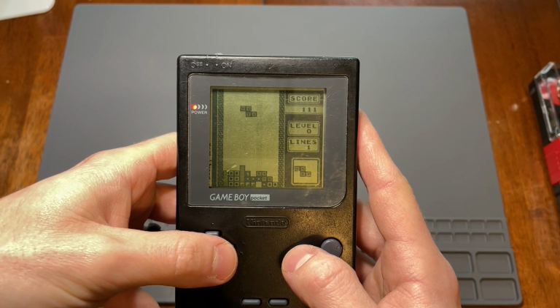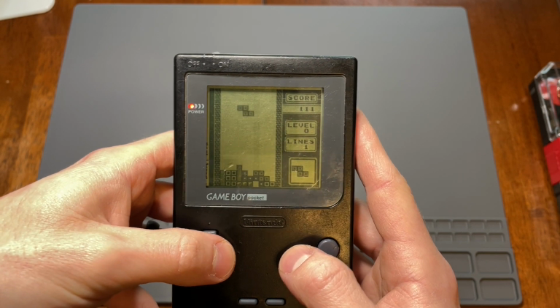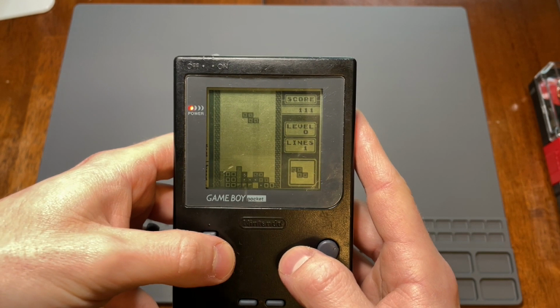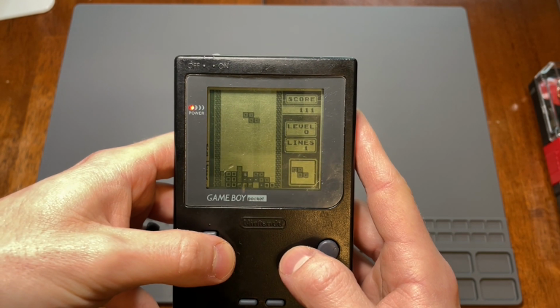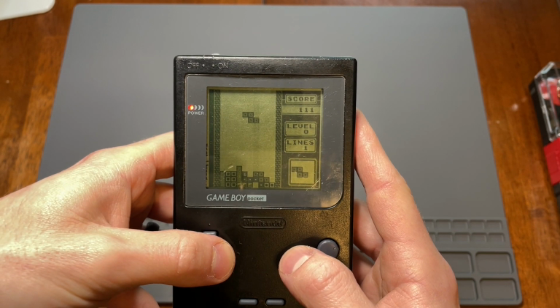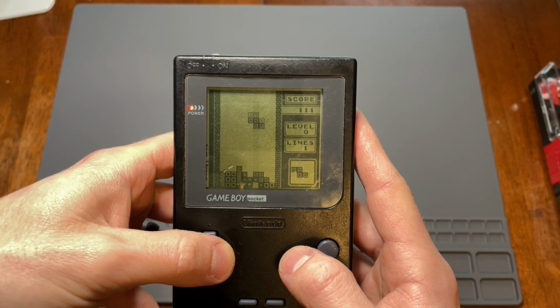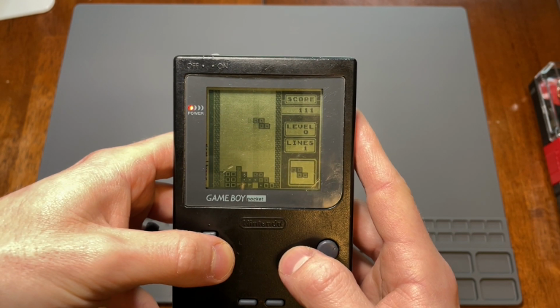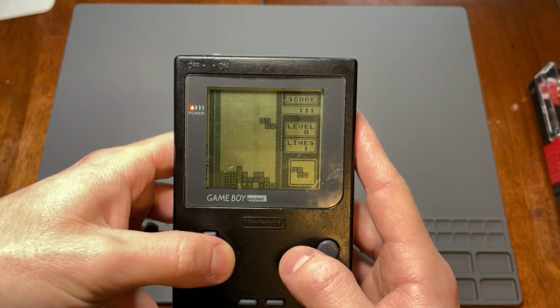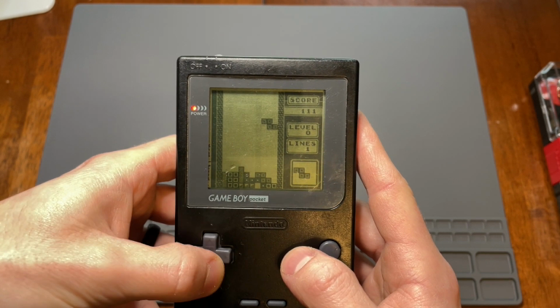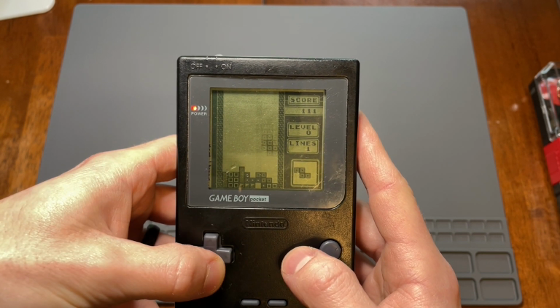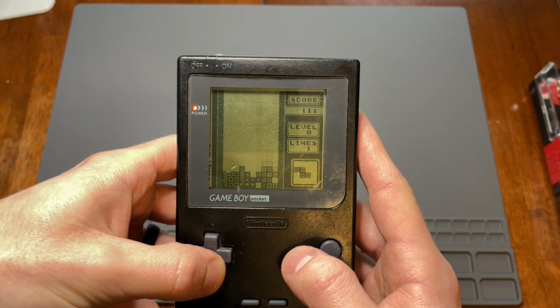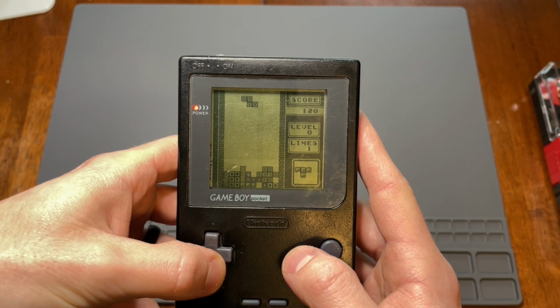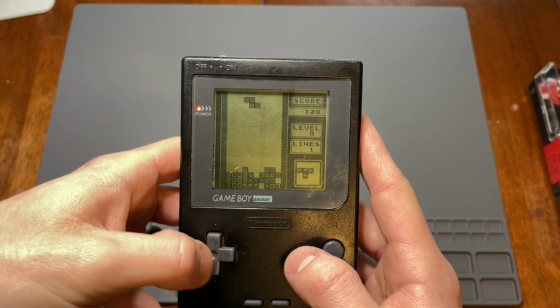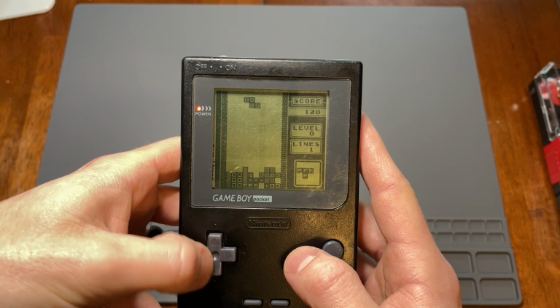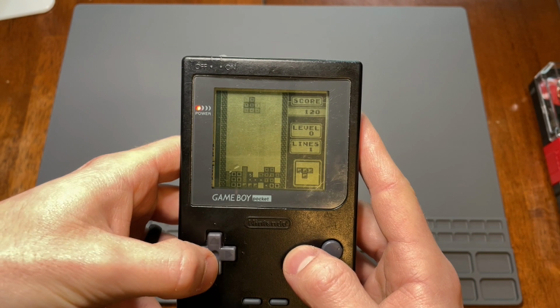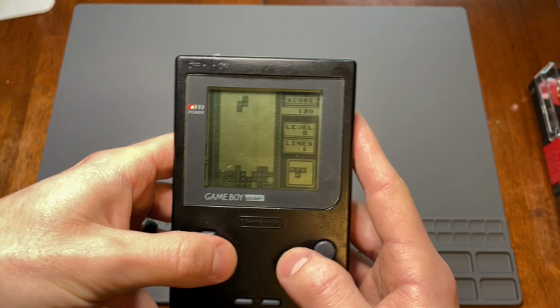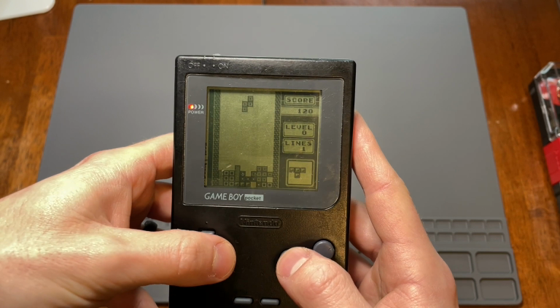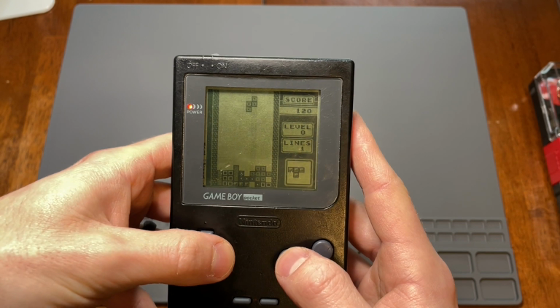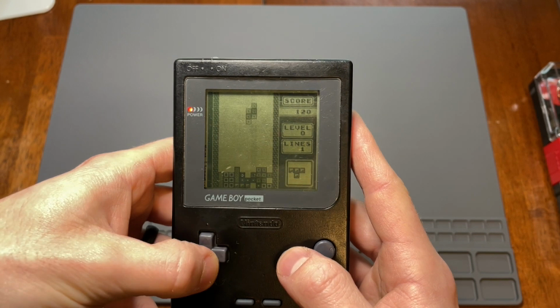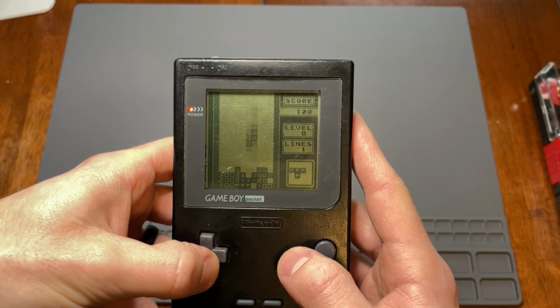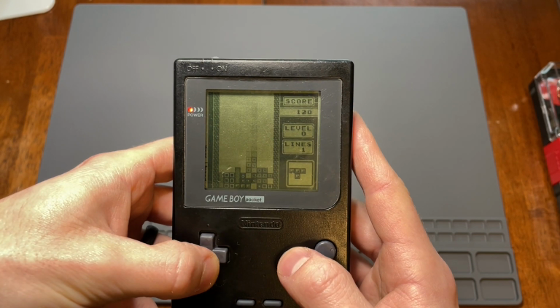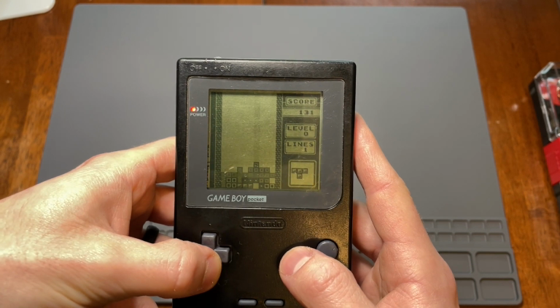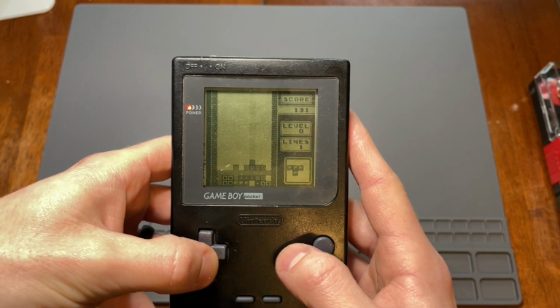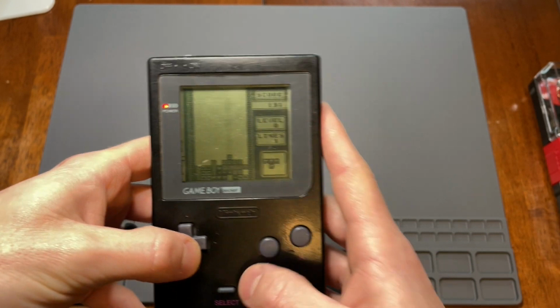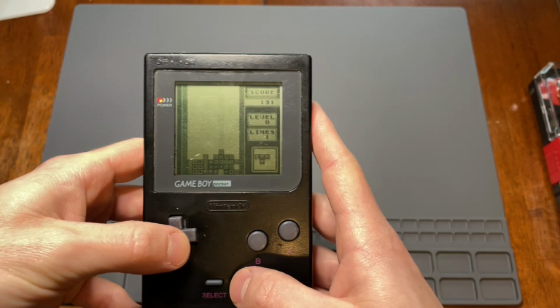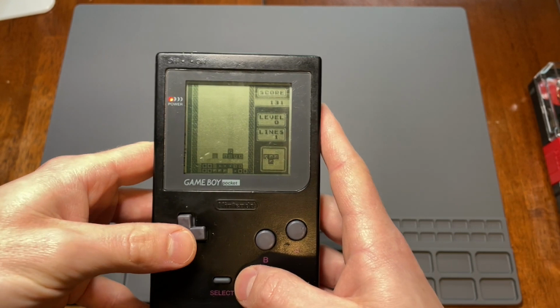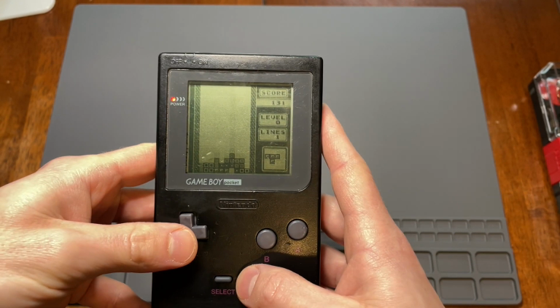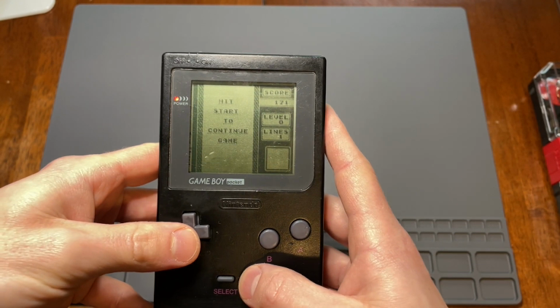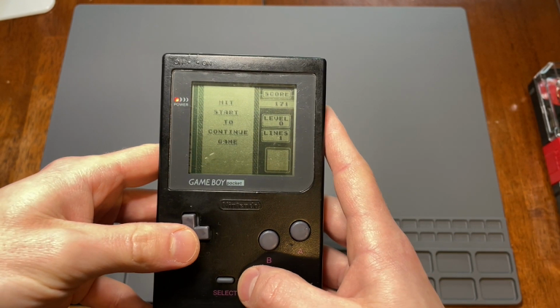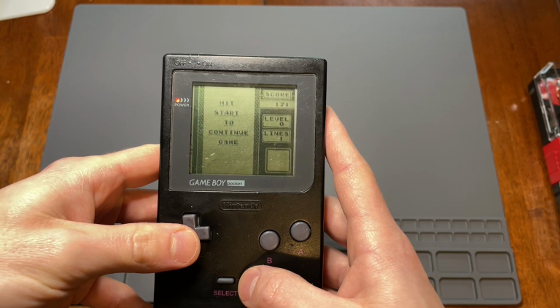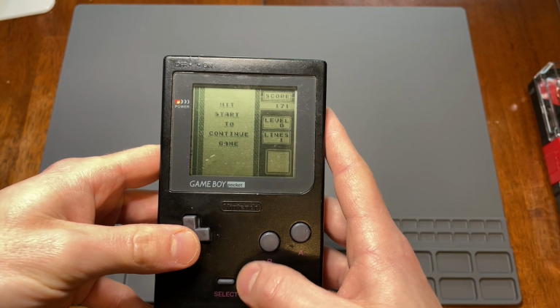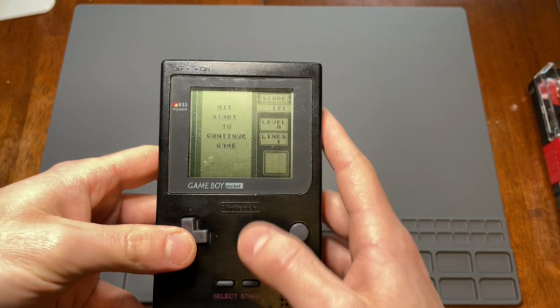The Game Boy Pocket has always been my favorite way to play Game Boy games, so I look forward to seeing it in a new light. Let's get to it.